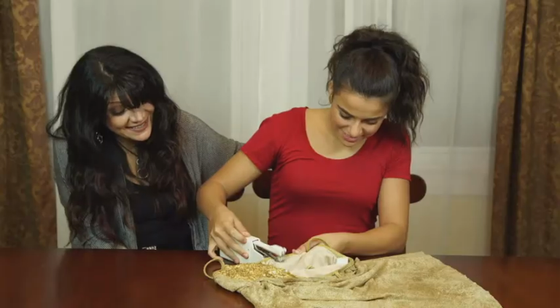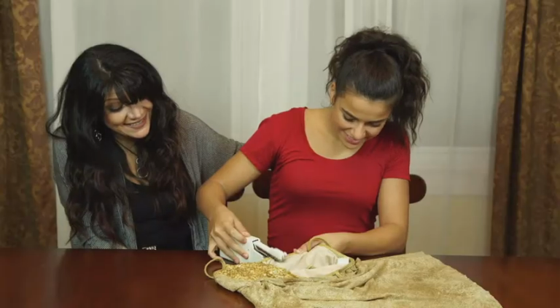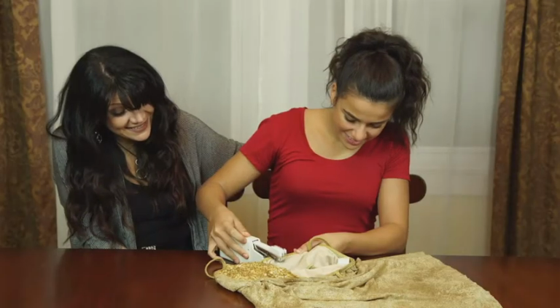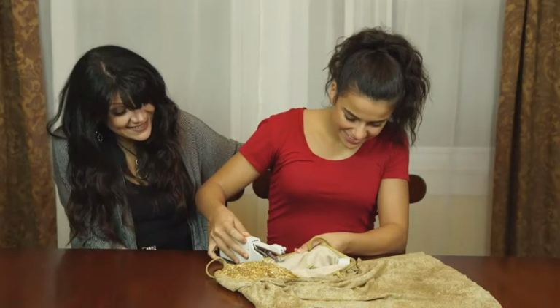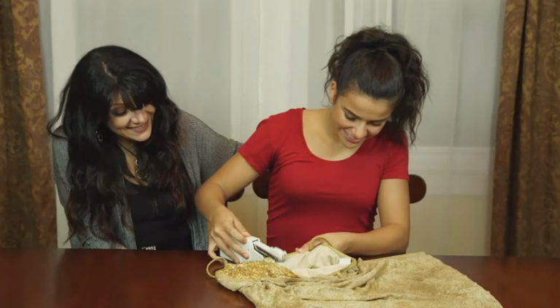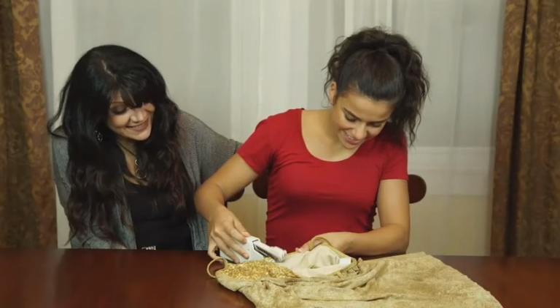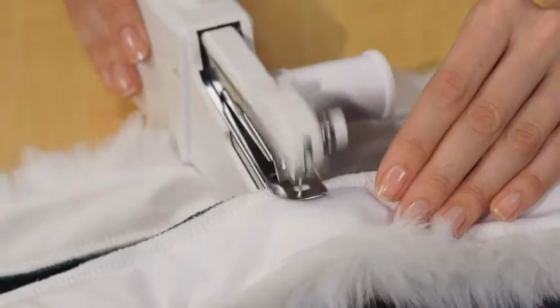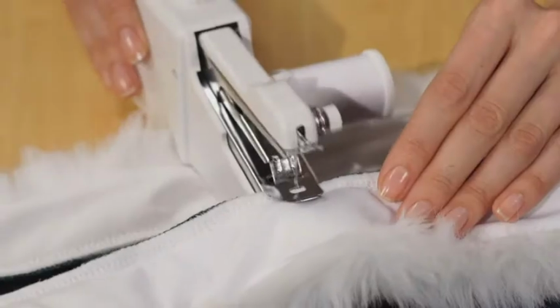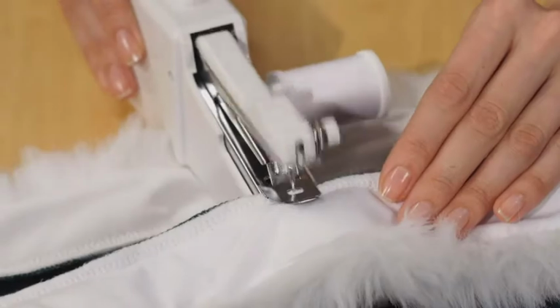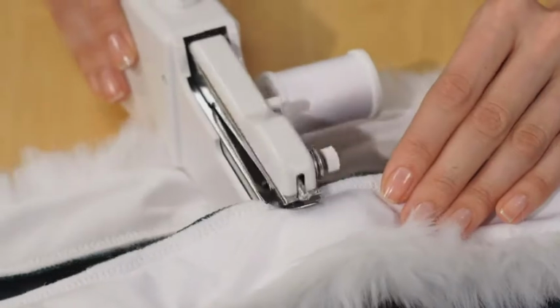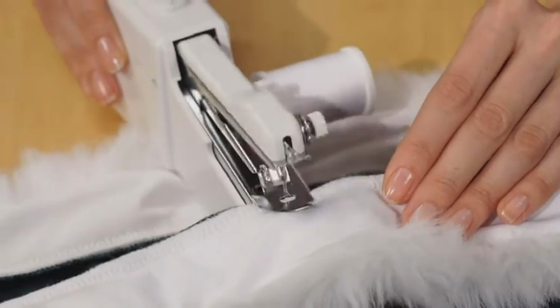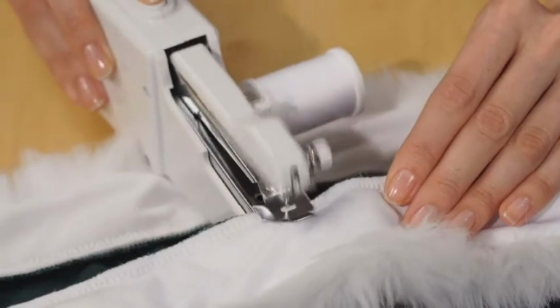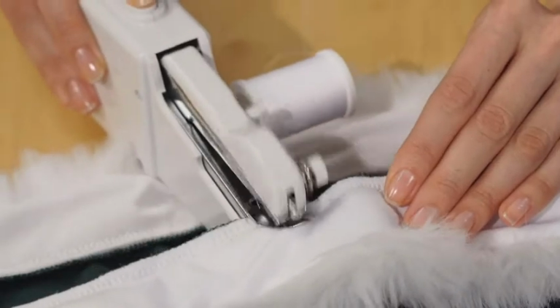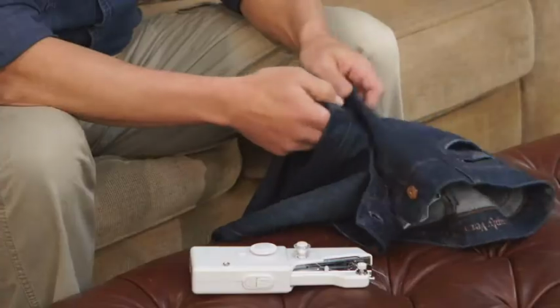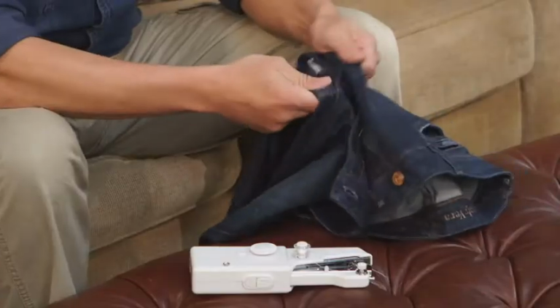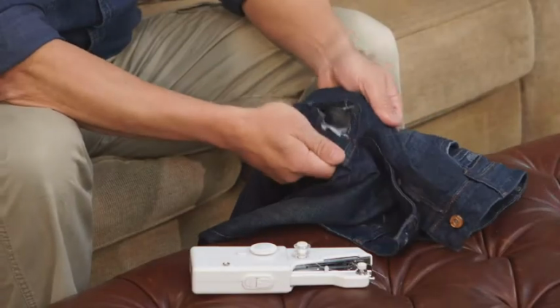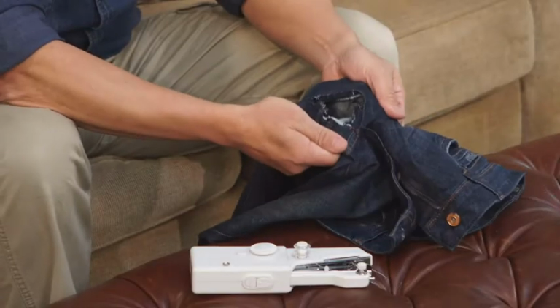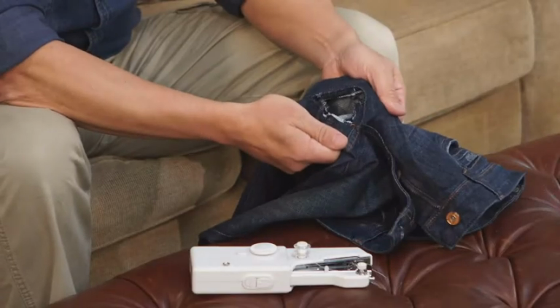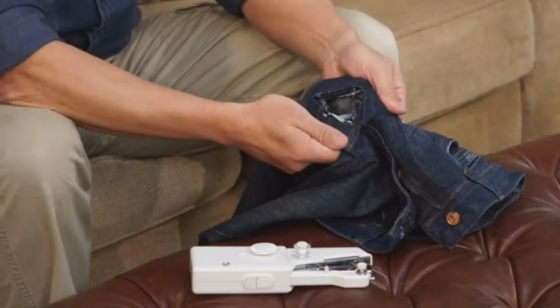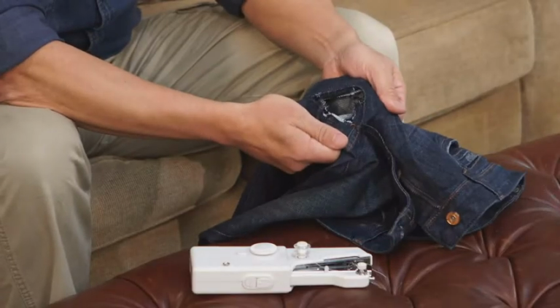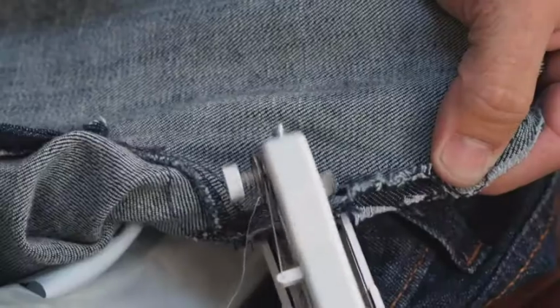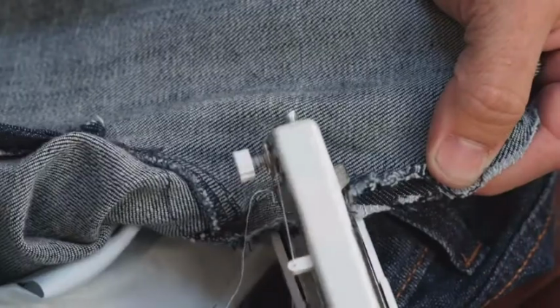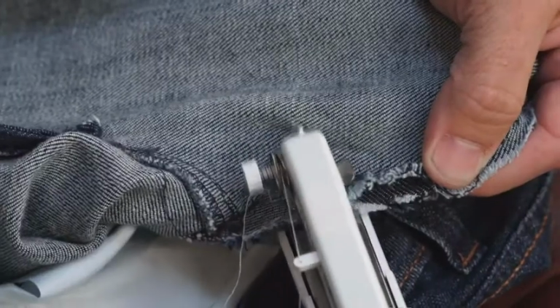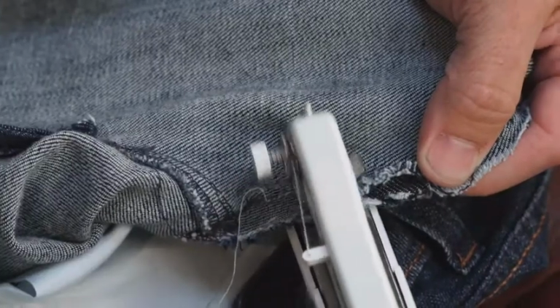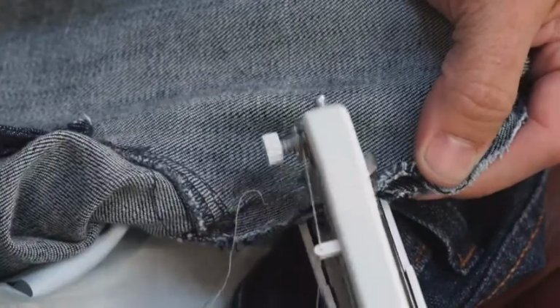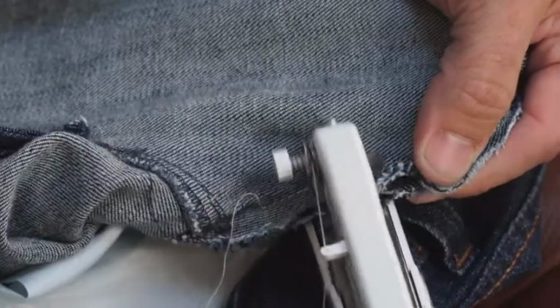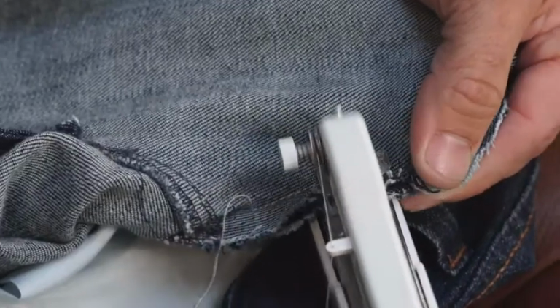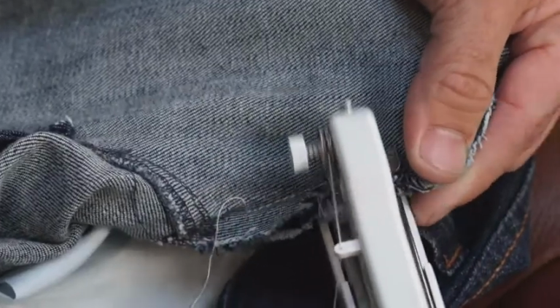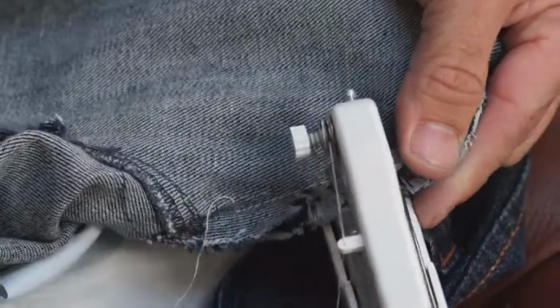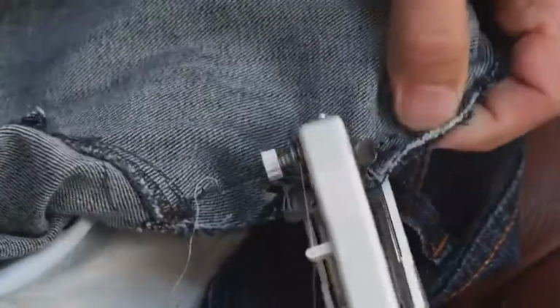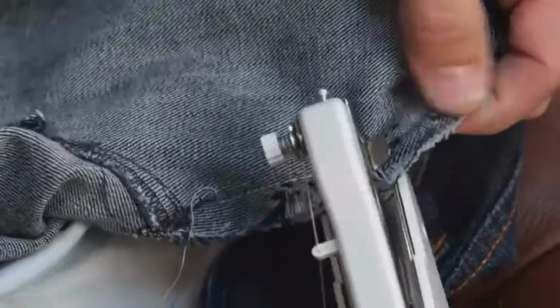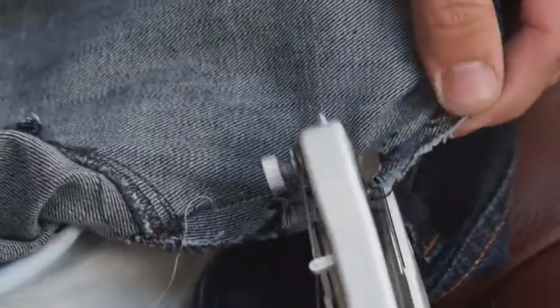Whether you're just a beginner, a master seamstress, or just need something handy for those quick fixes, Magic Stitch is the perfect household tool for you.